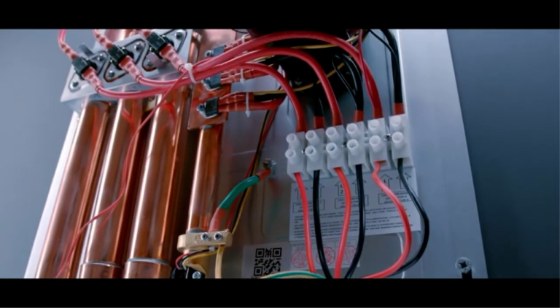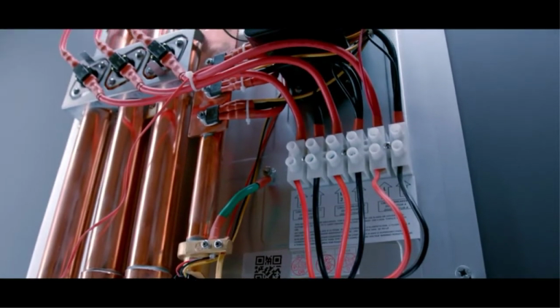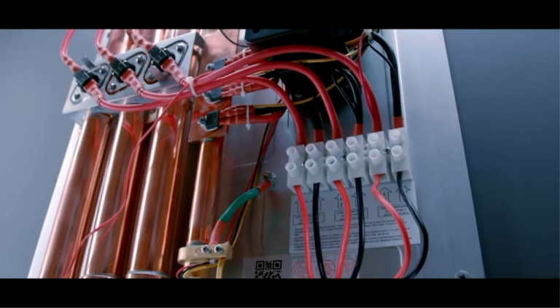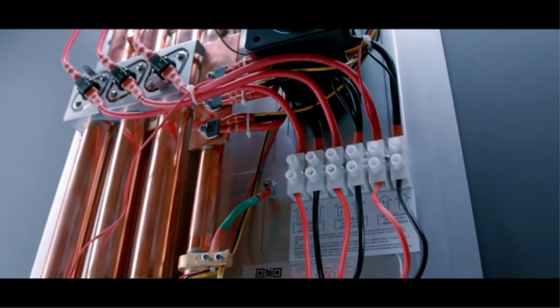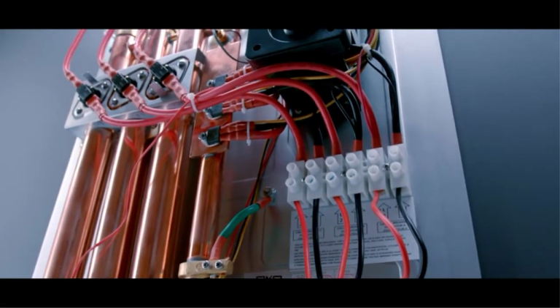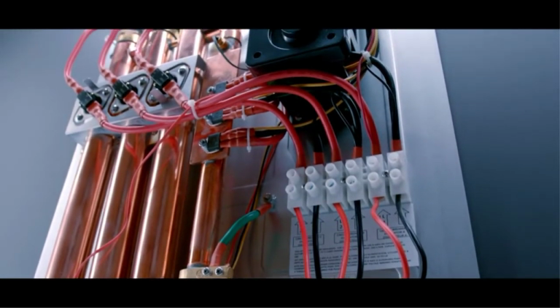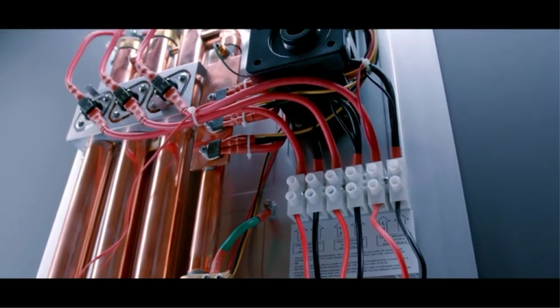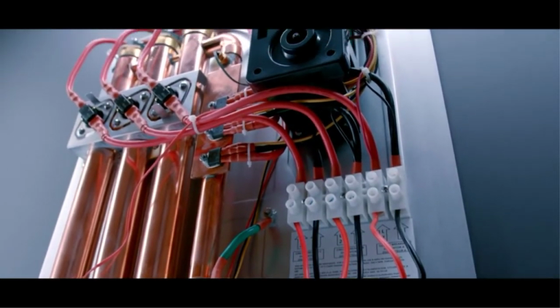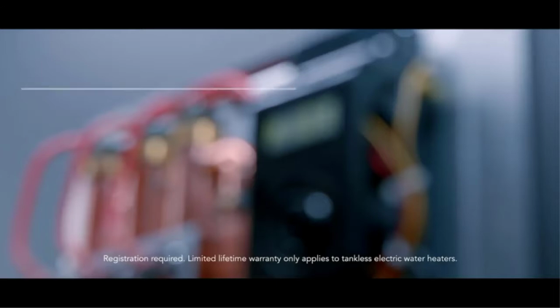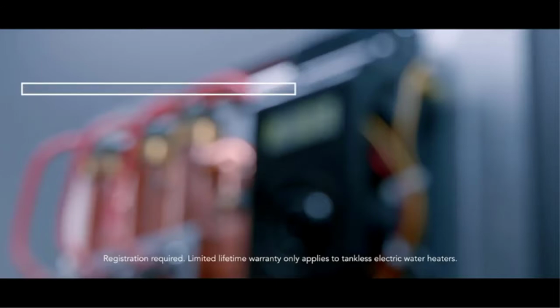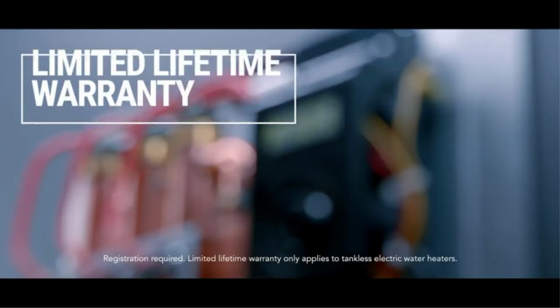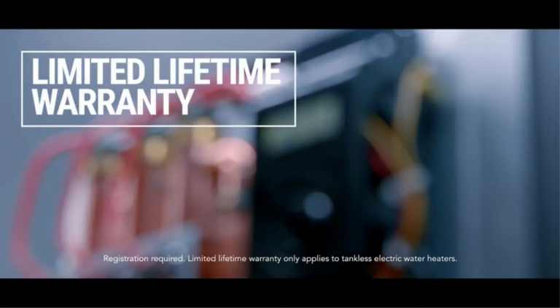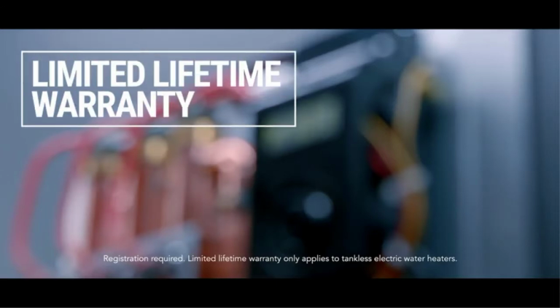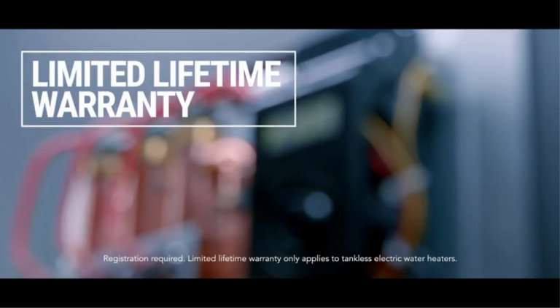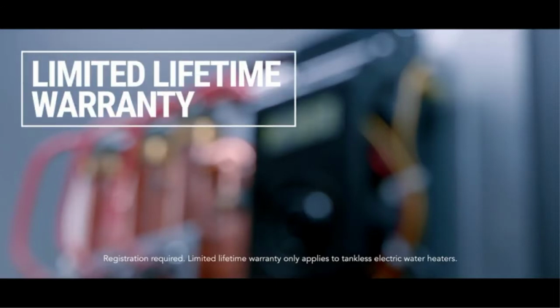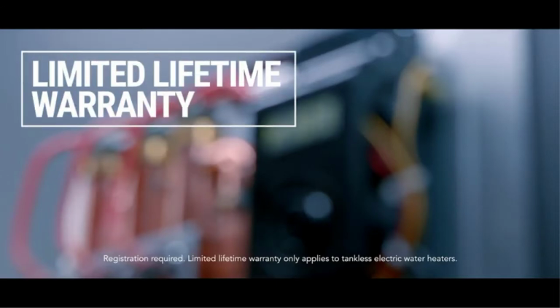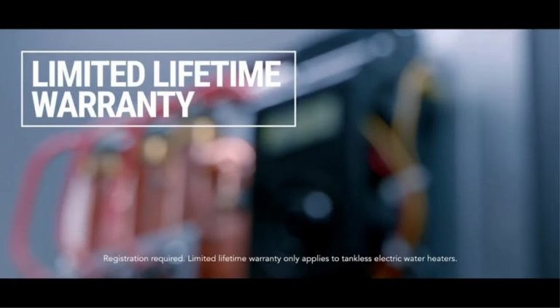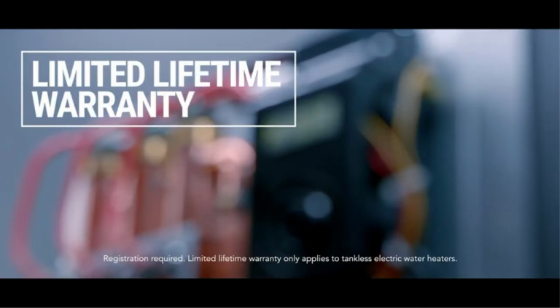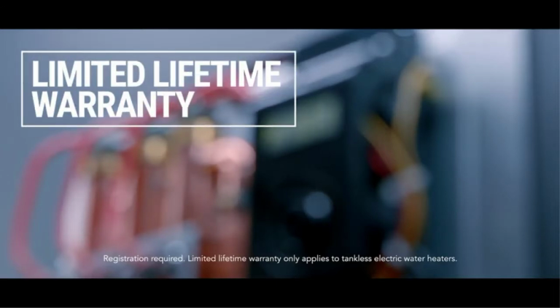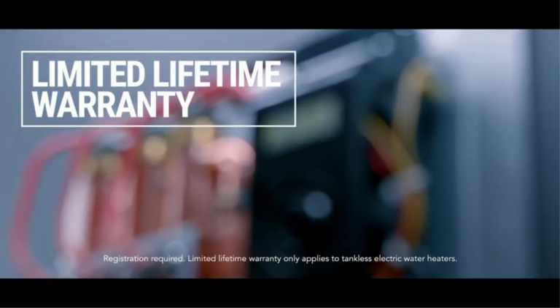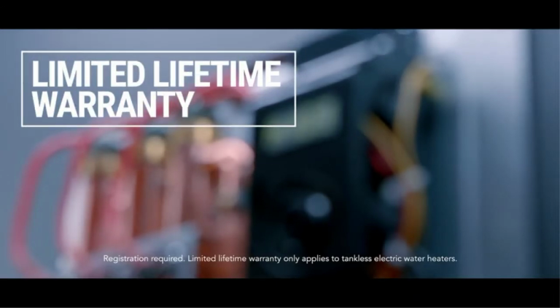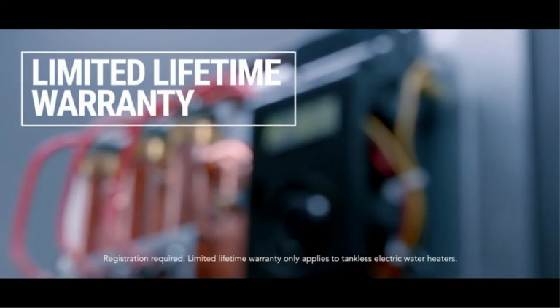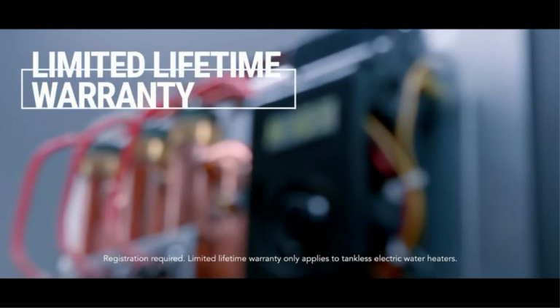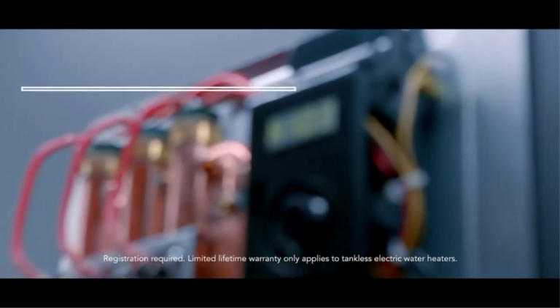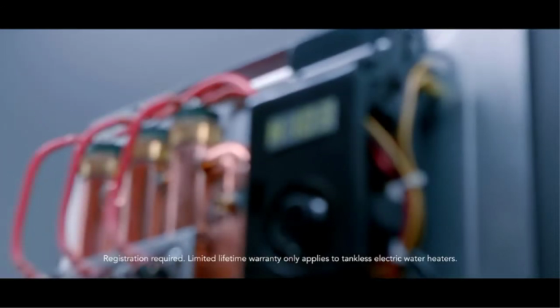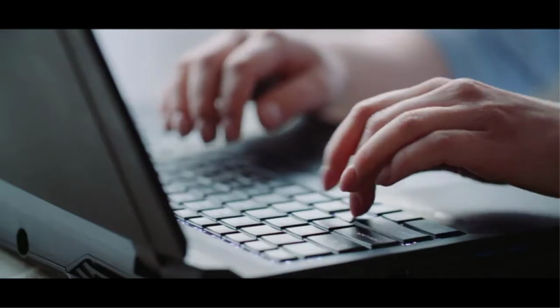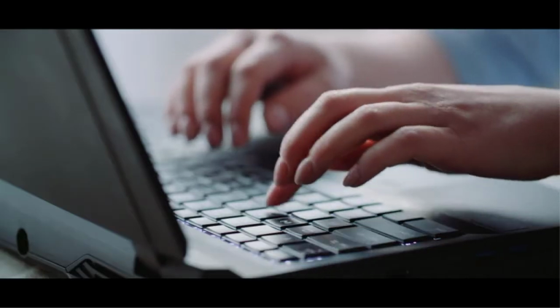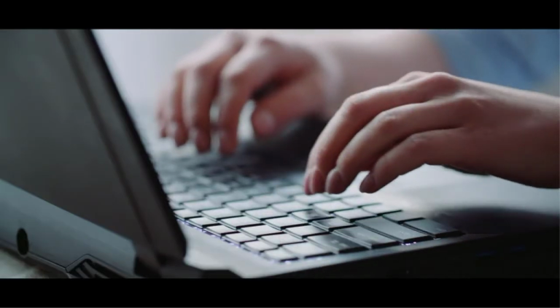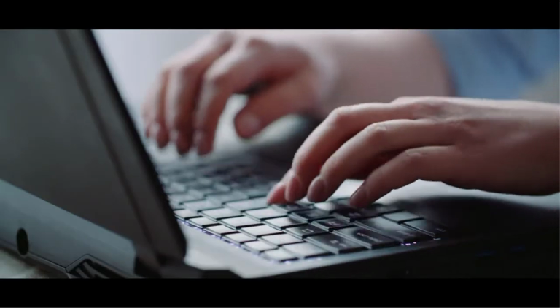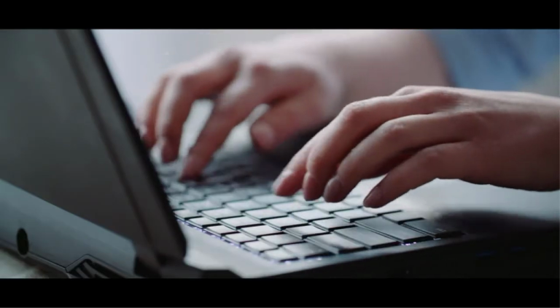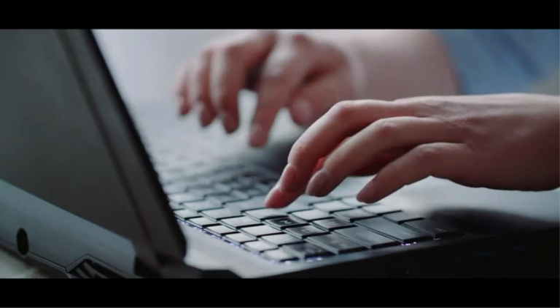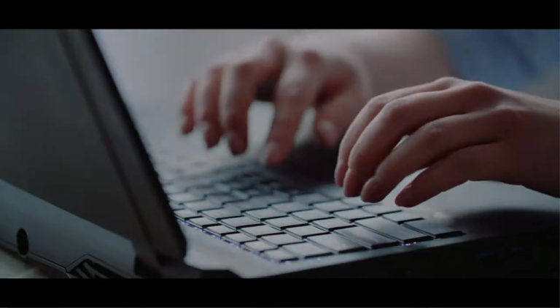Pros: Precise temperature control, compact and energy efficient design. Cons: Difficult to install.